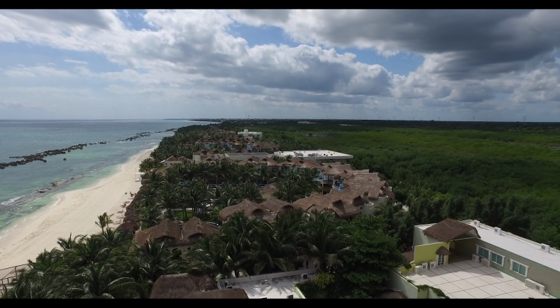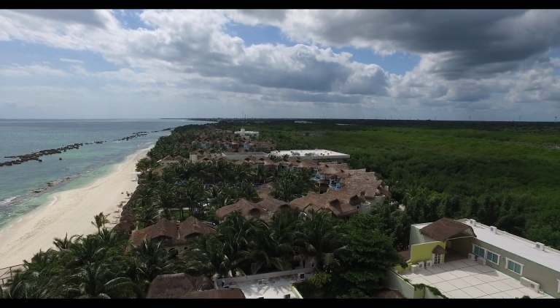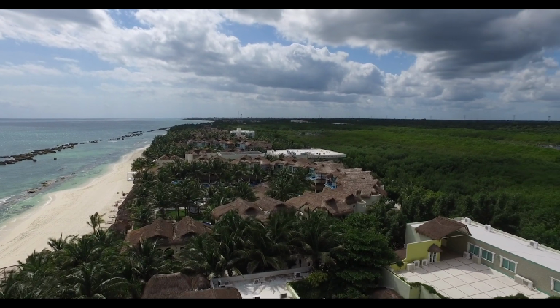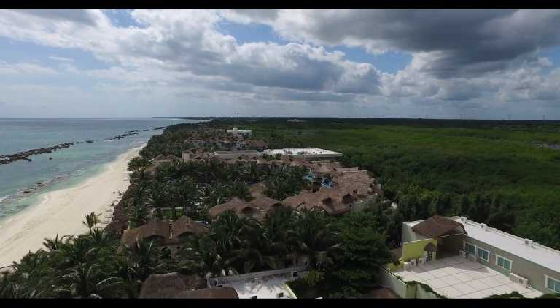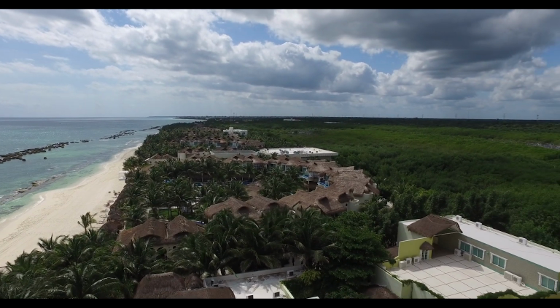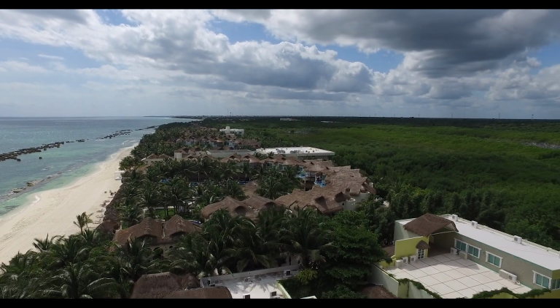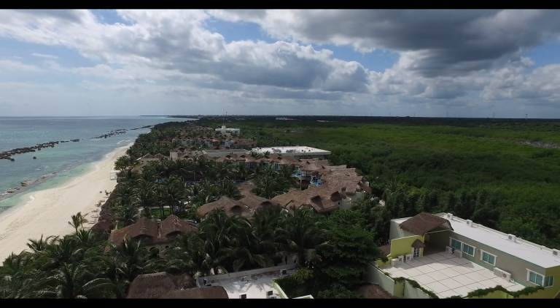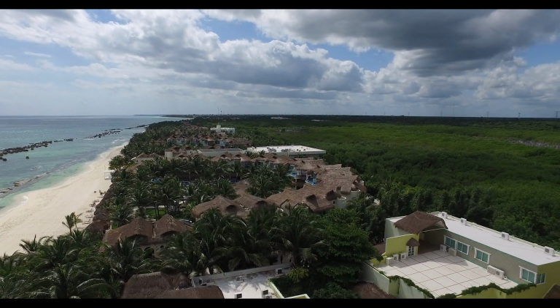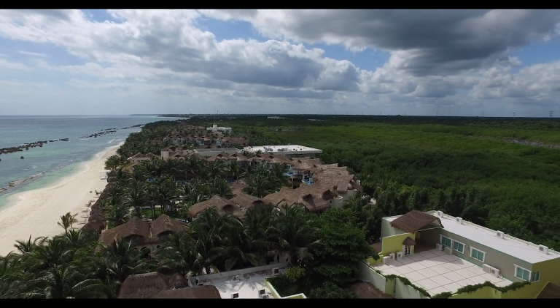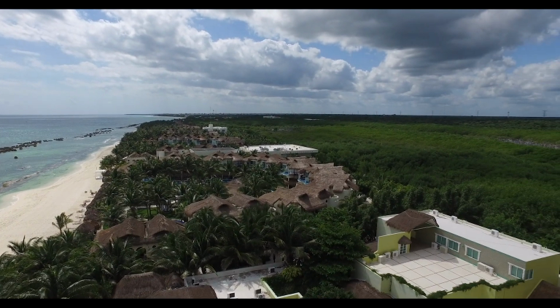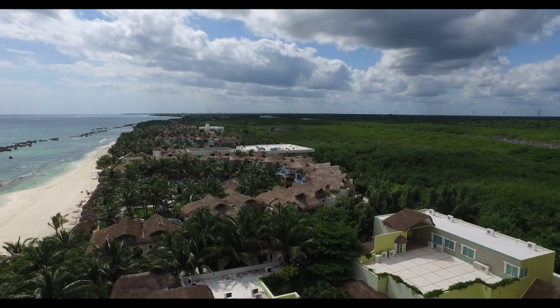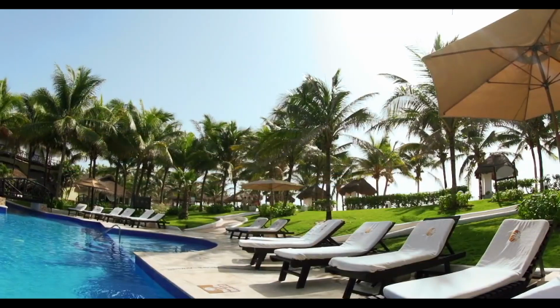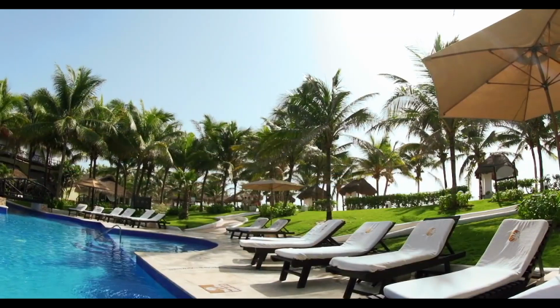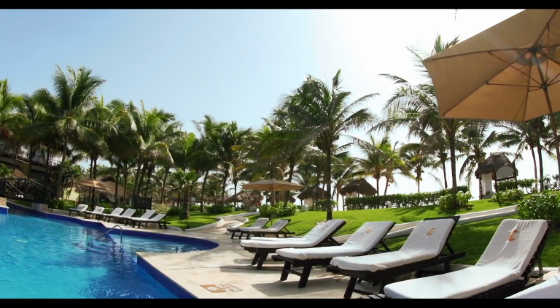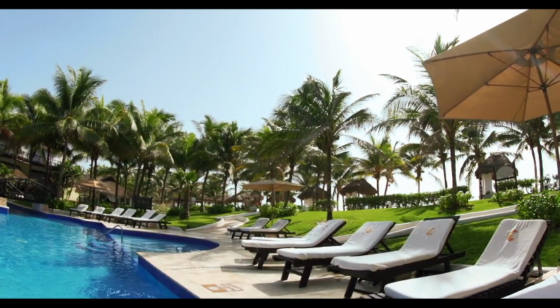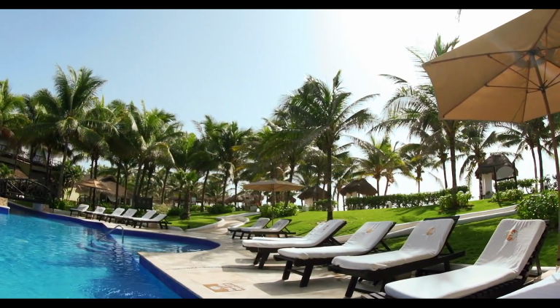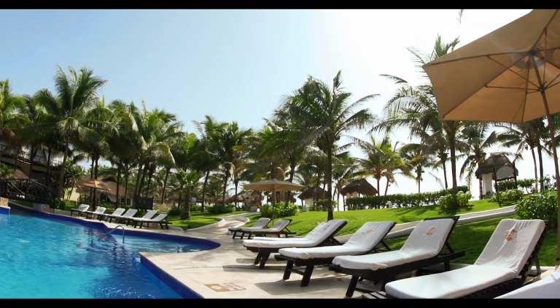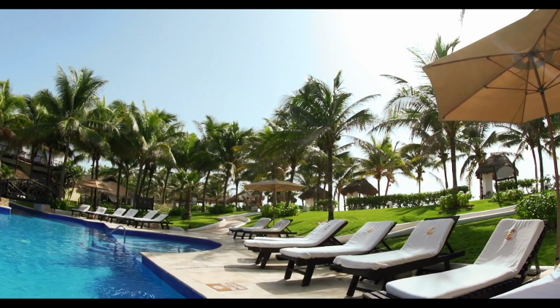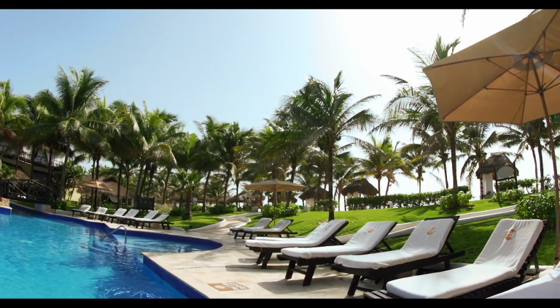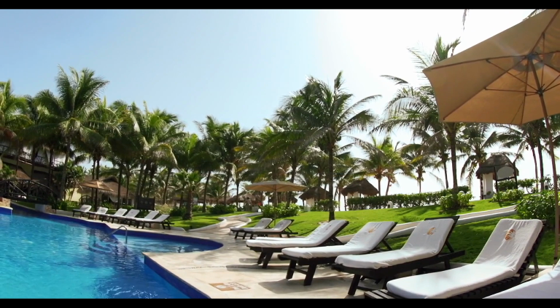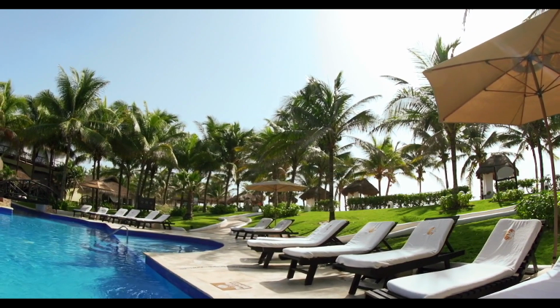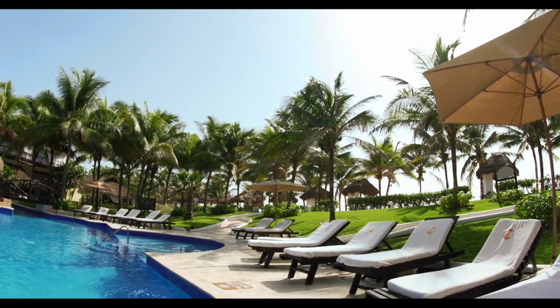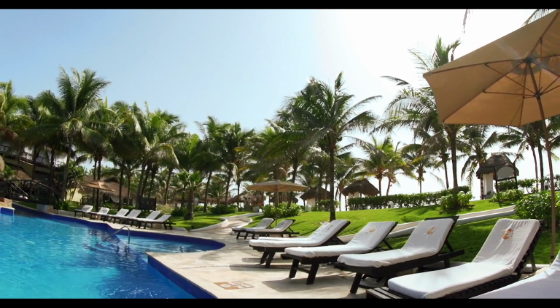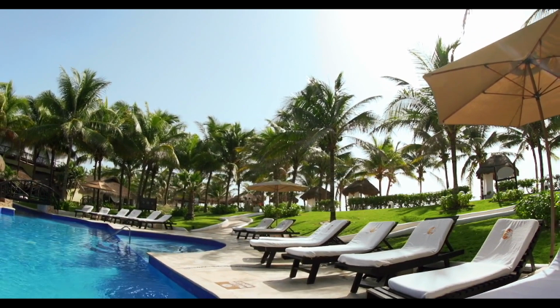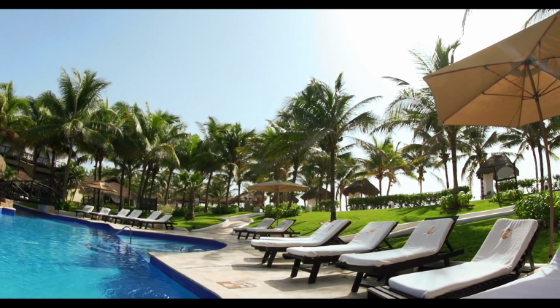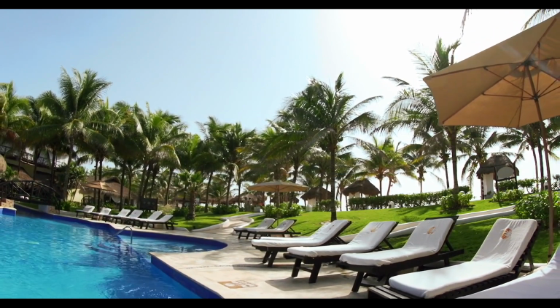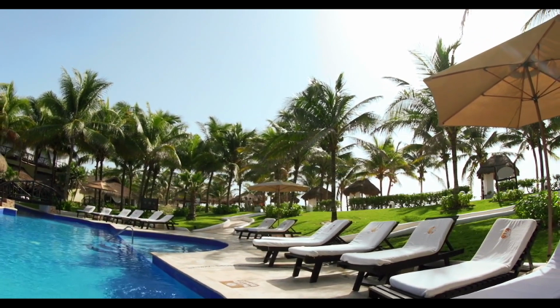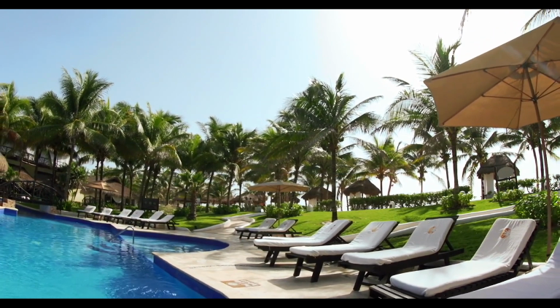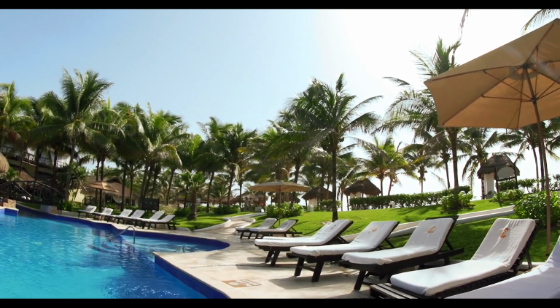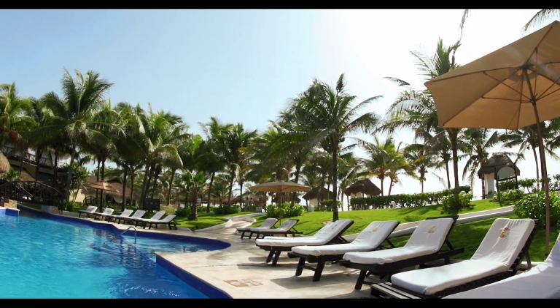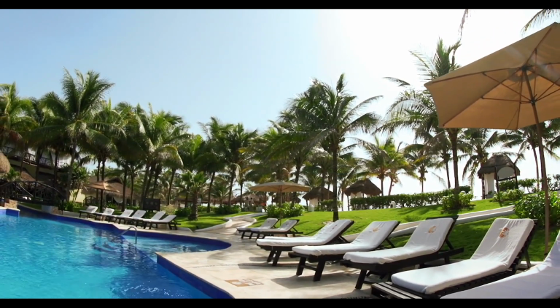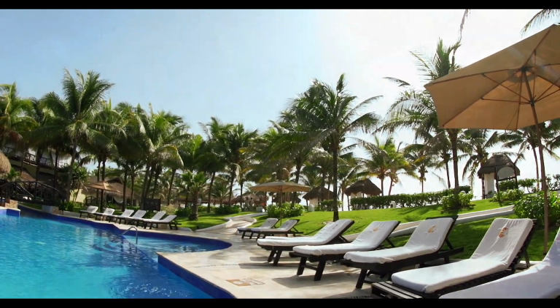I also have some 360-degree virtual reality videos that will put you right in the middle of this amazing resort.